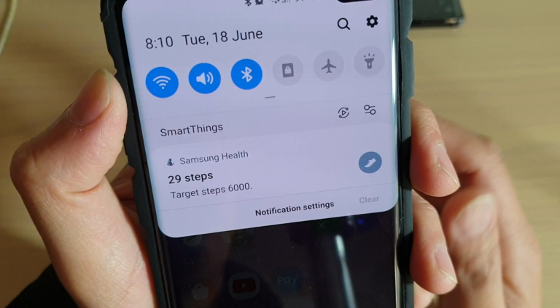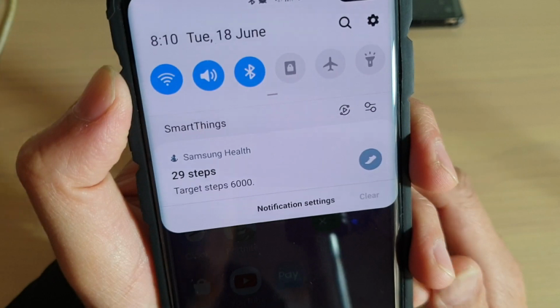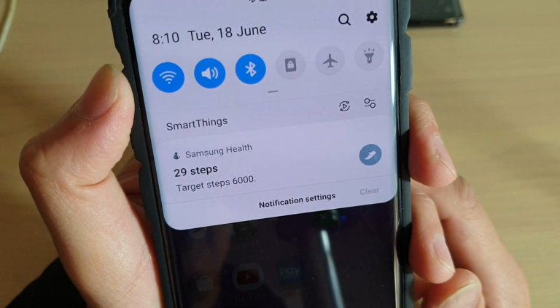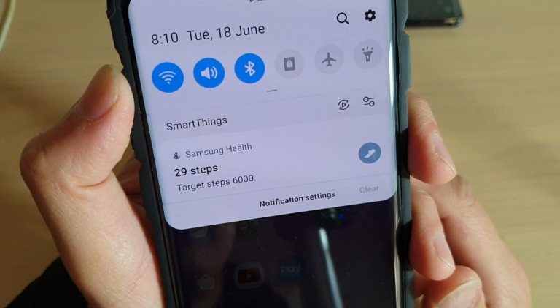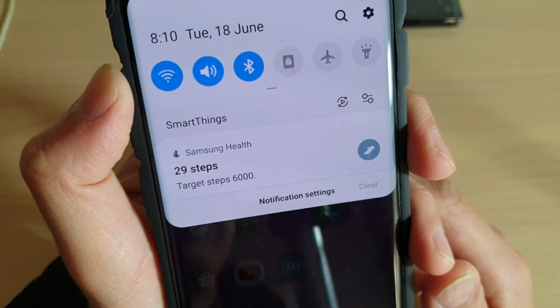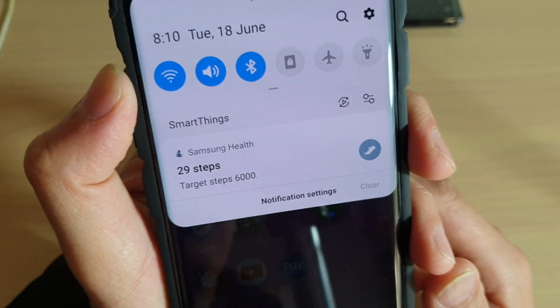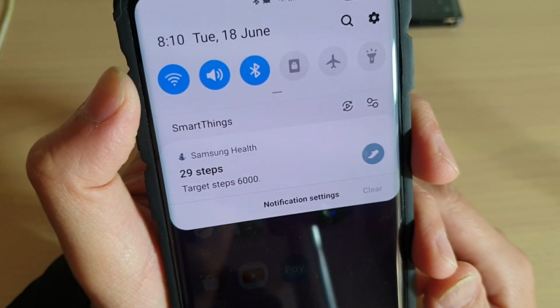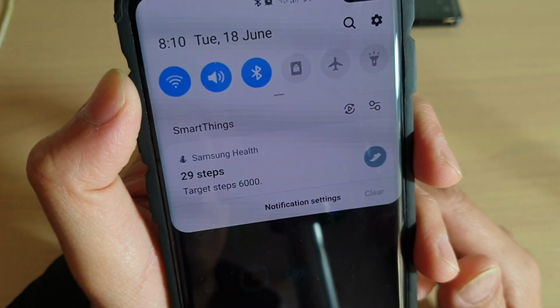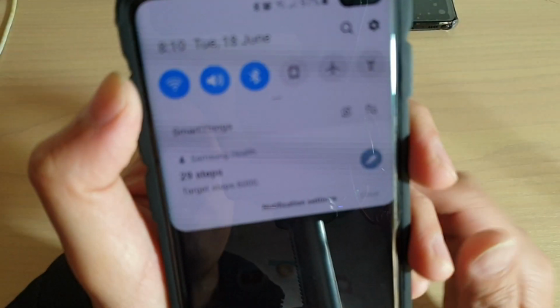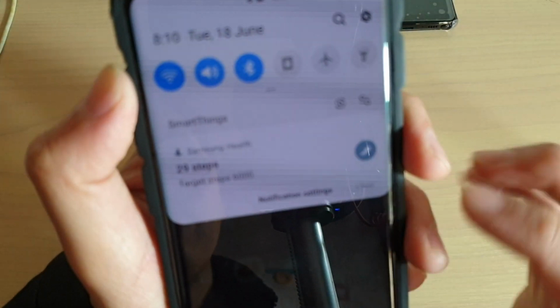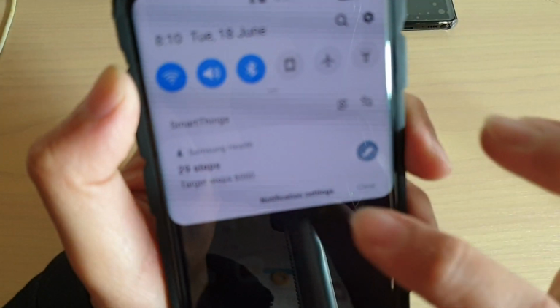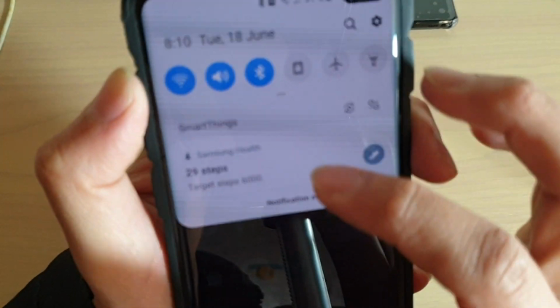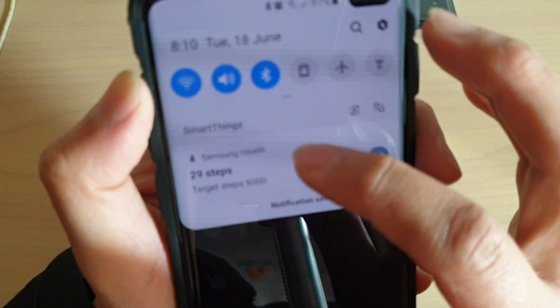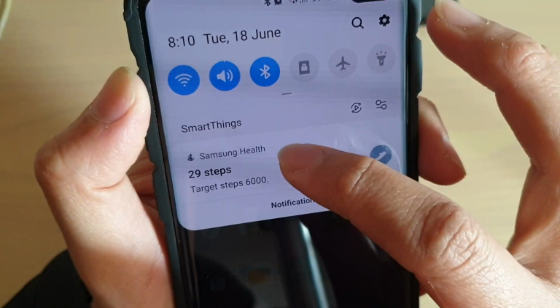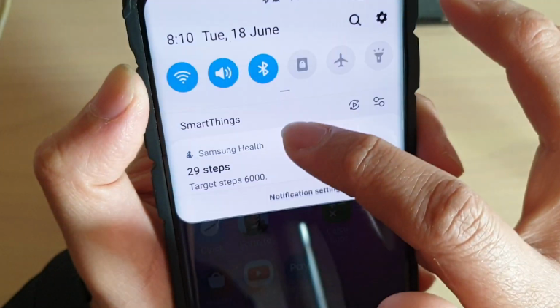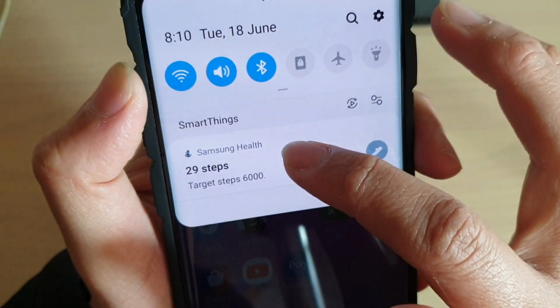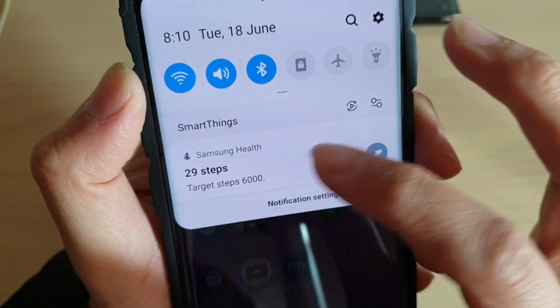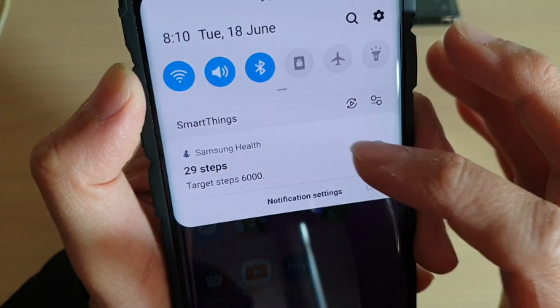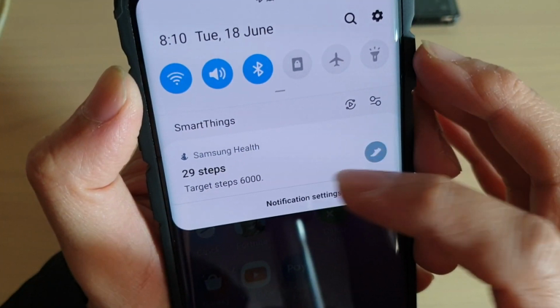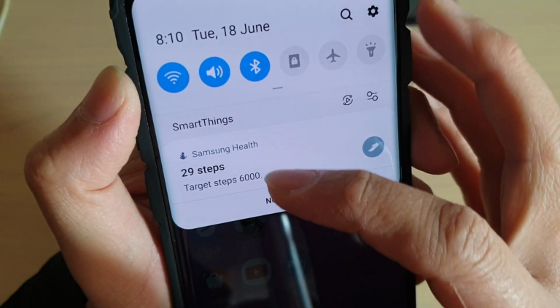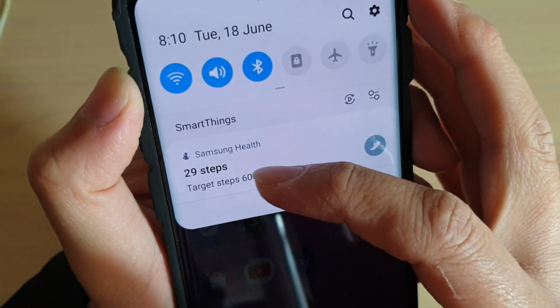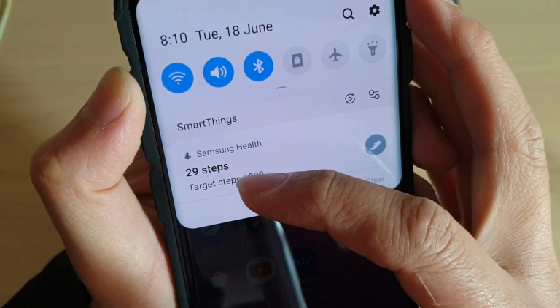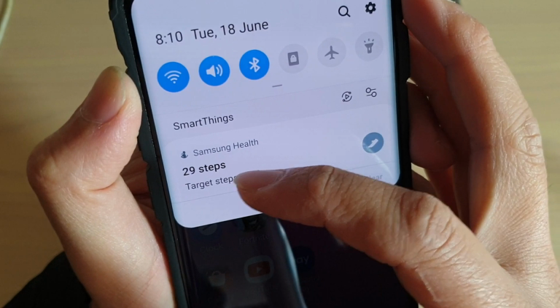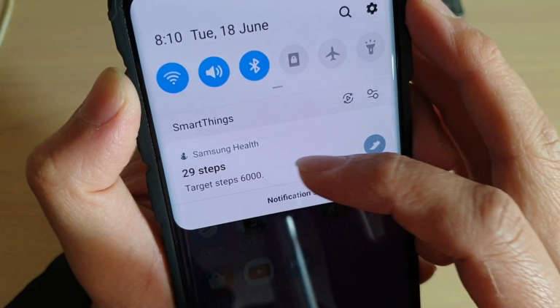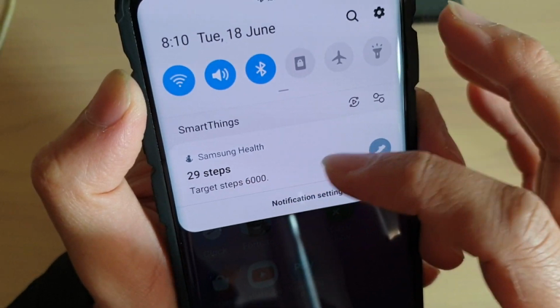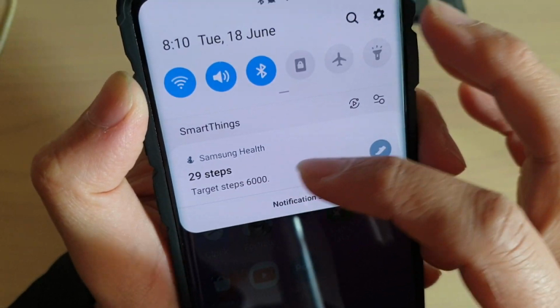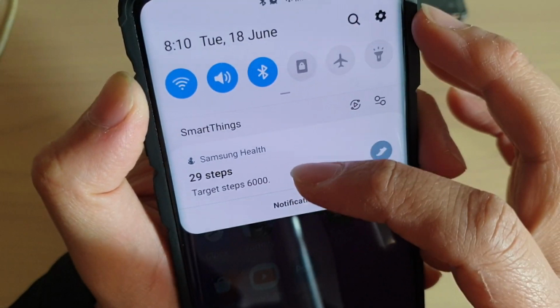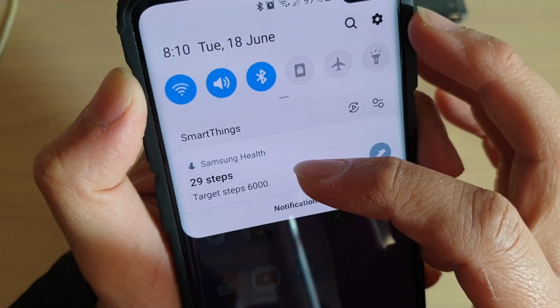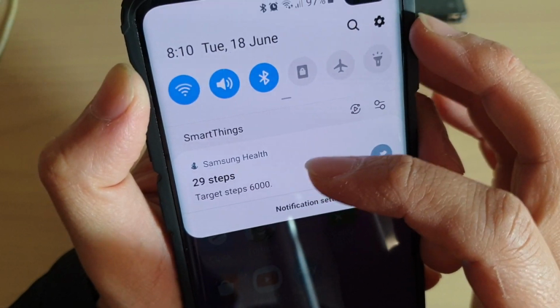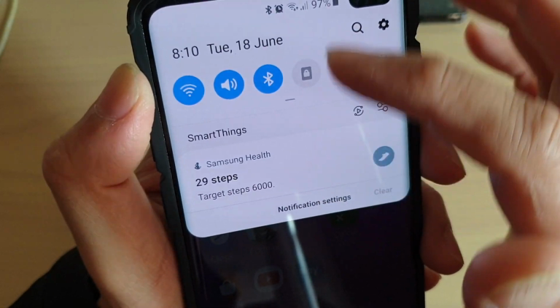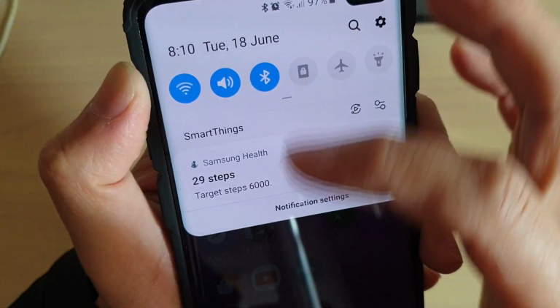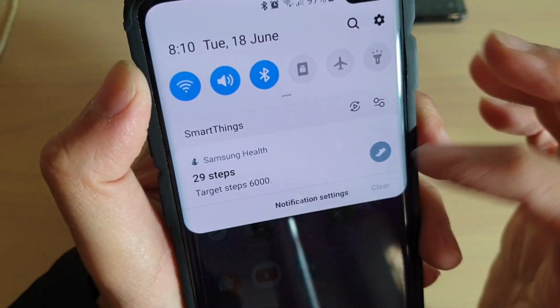Hi, in this video I will show you how you can turn off the Samsung Health notifications — the steps or the sleep tracker that keeps showing up on the notifications.